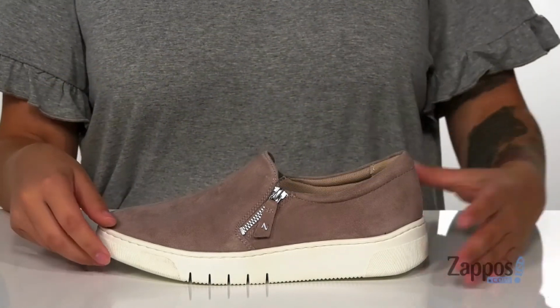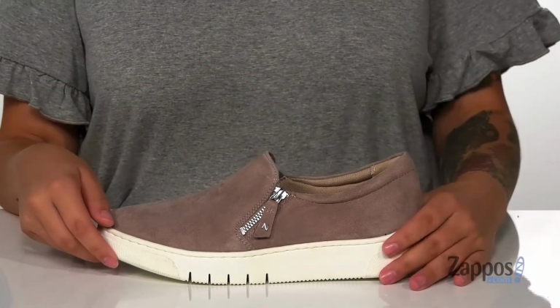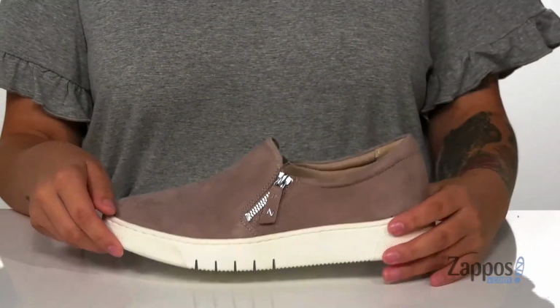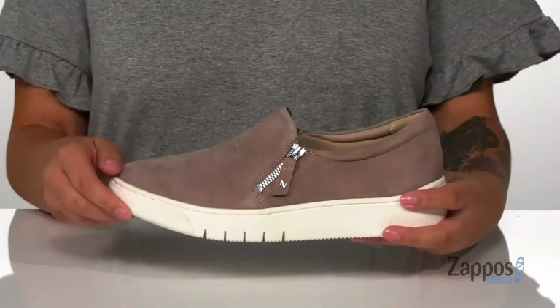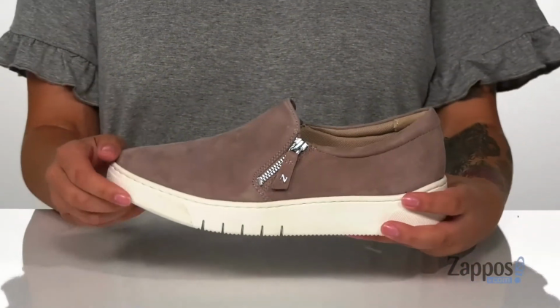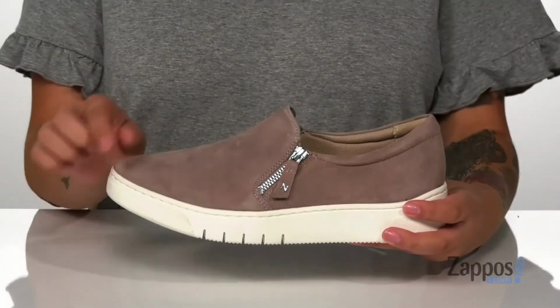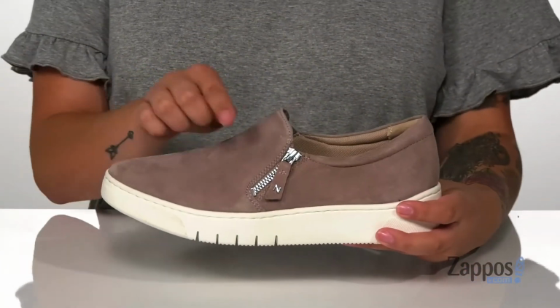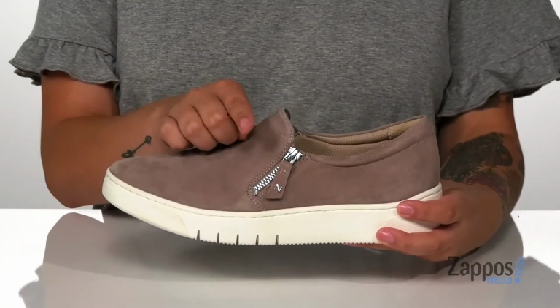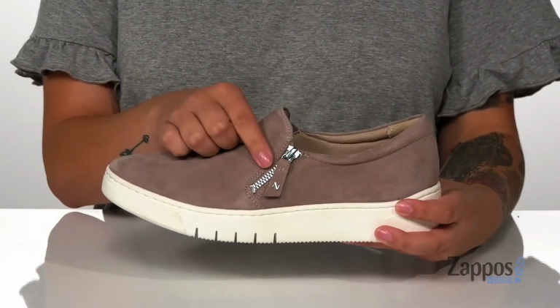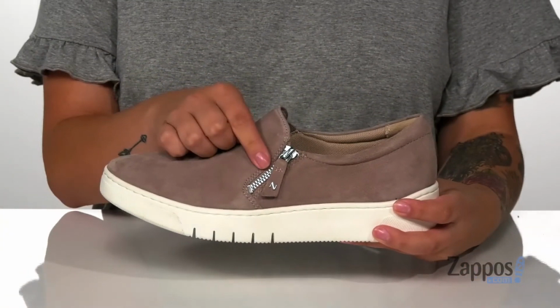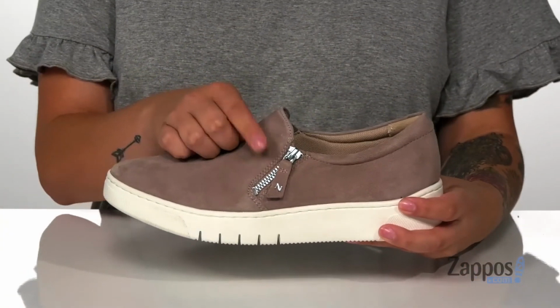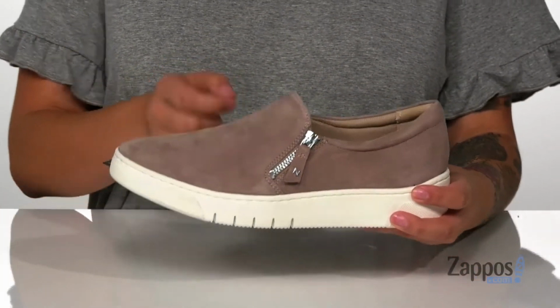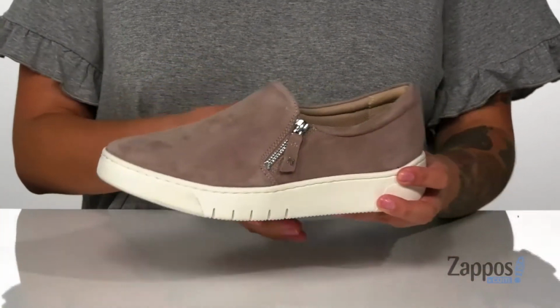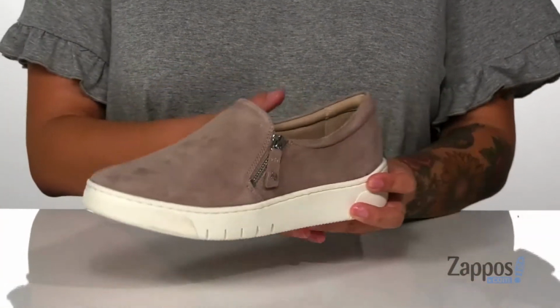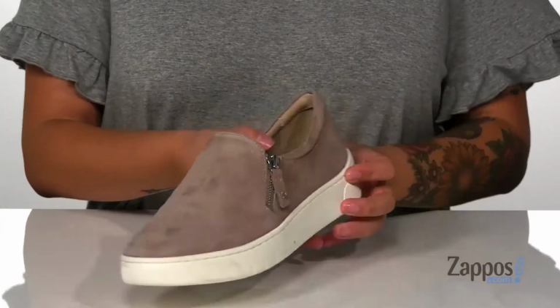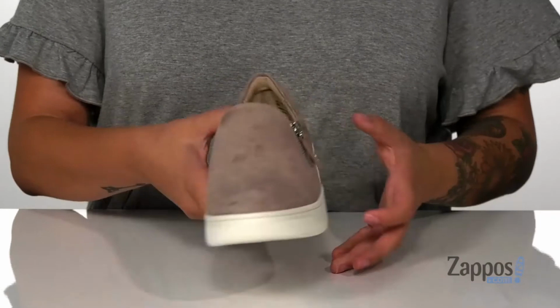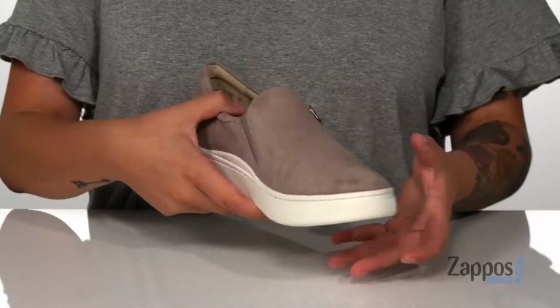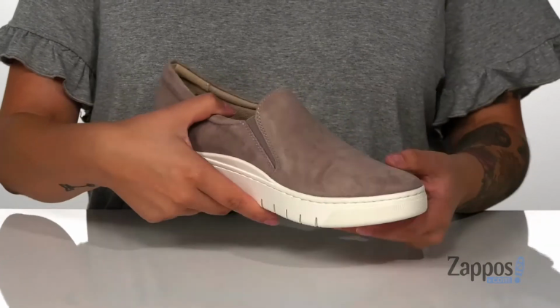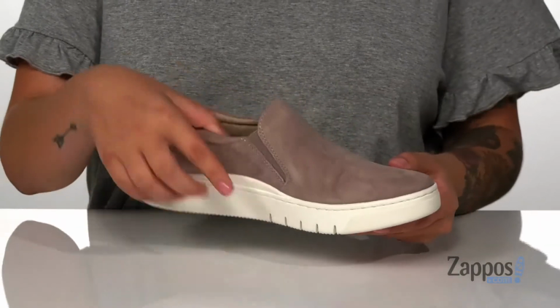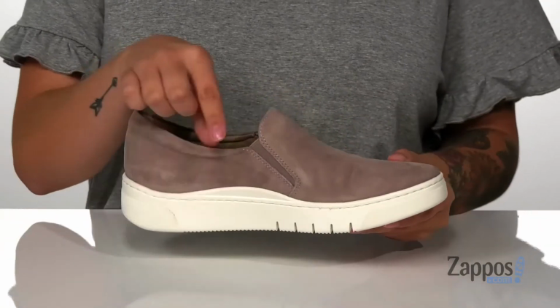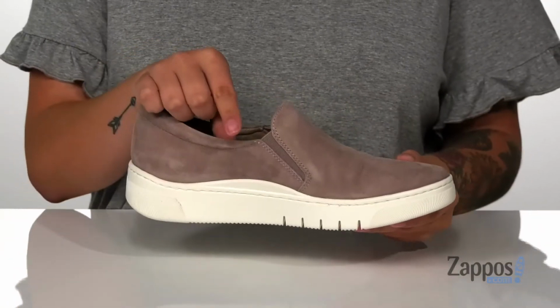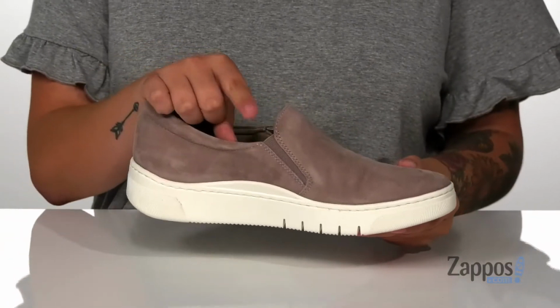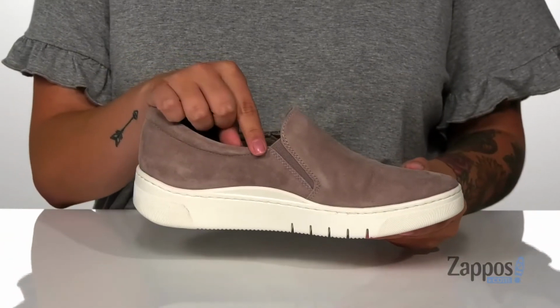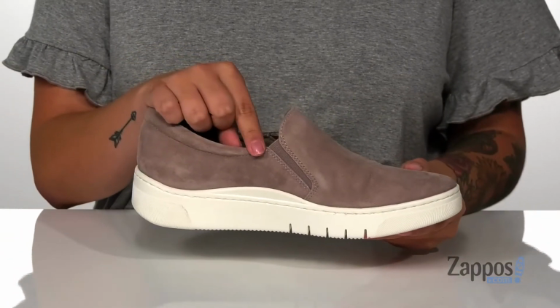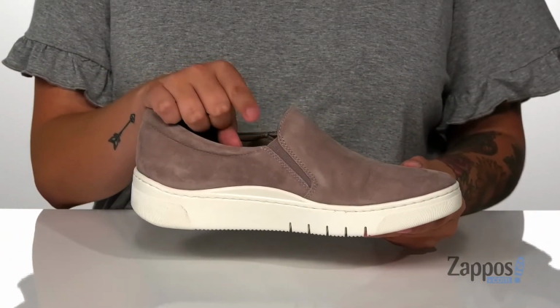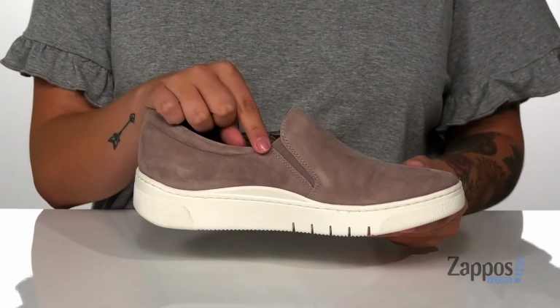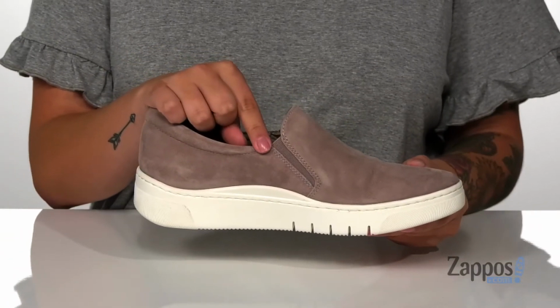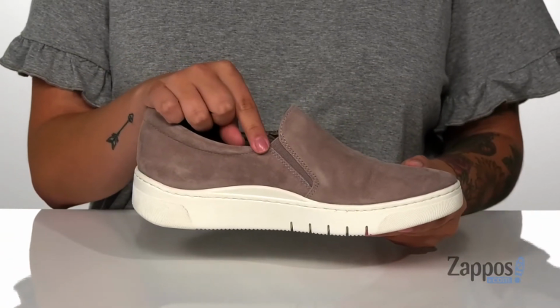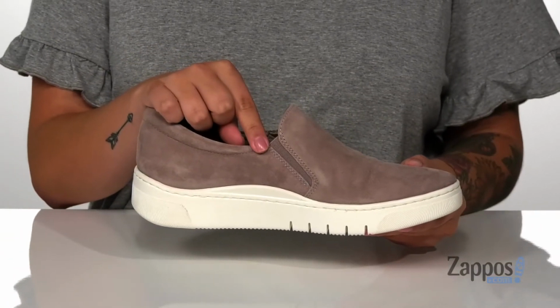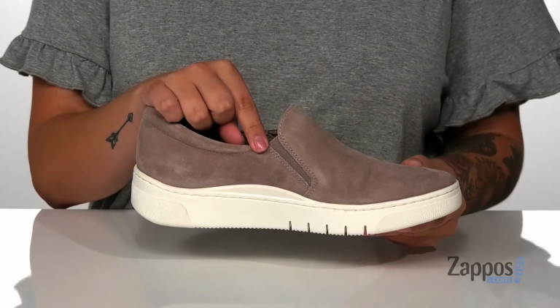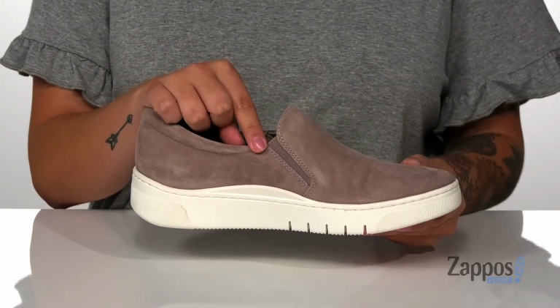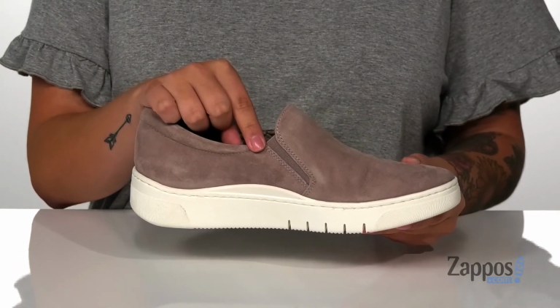On one side of the shoe there is a fully functioning zipper and on the other there is a stretch panel to help give you a custom fit.